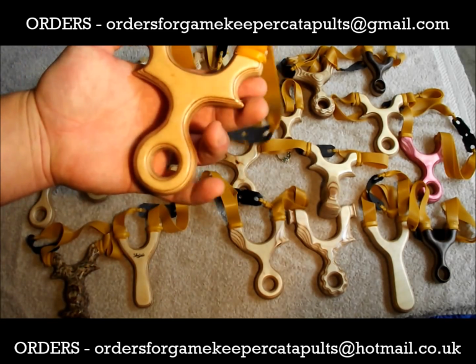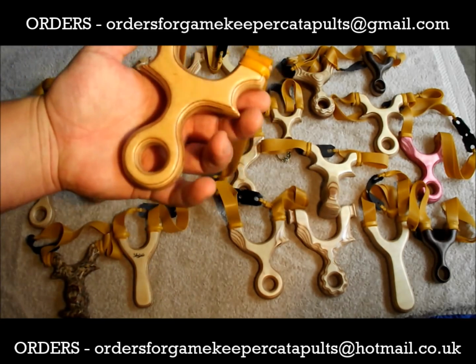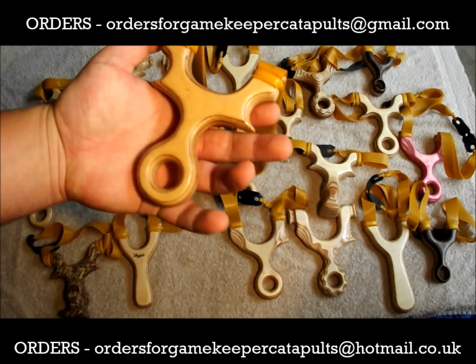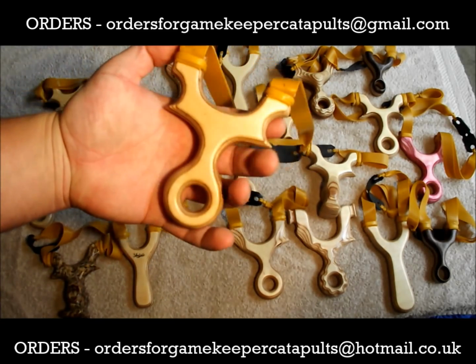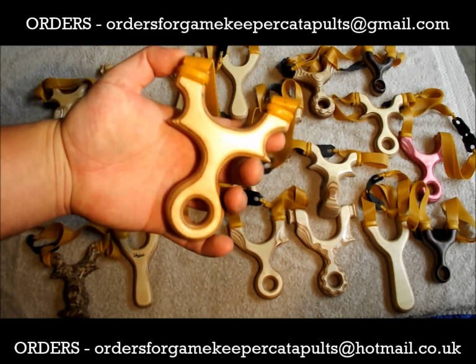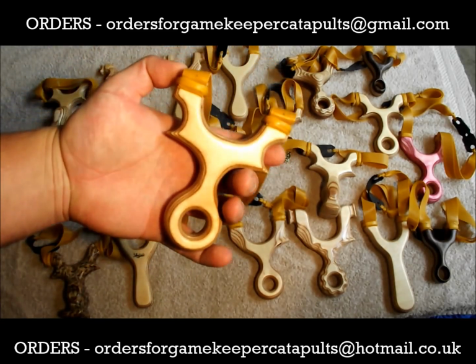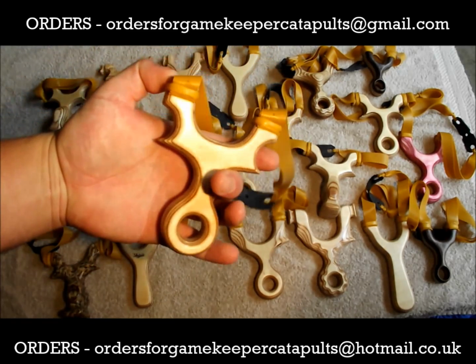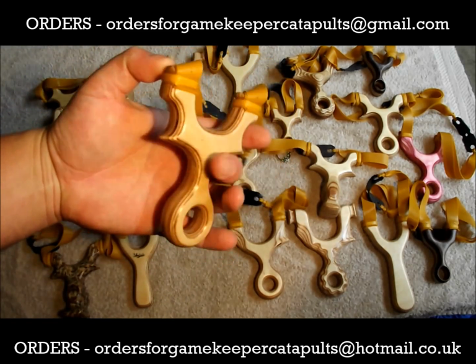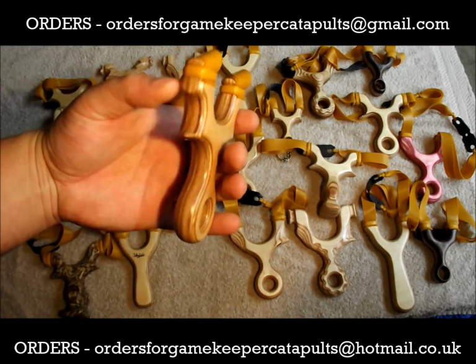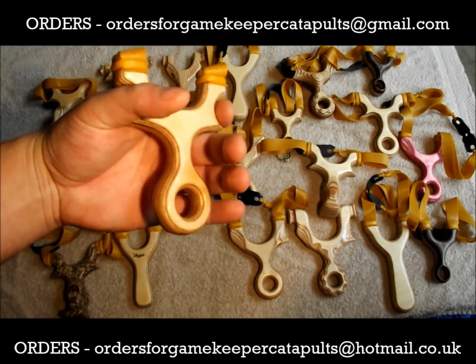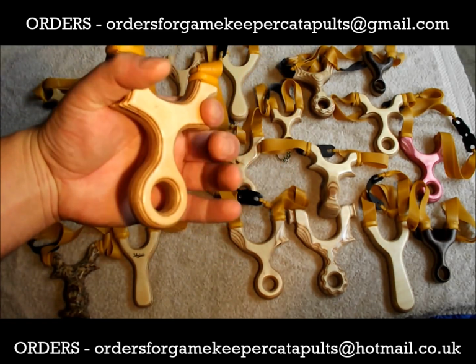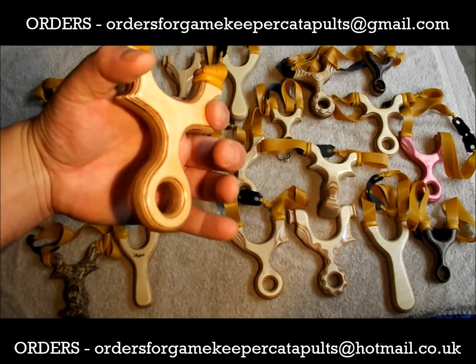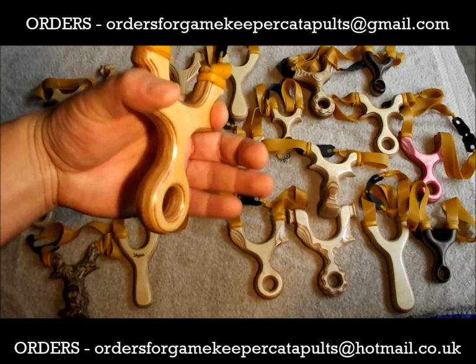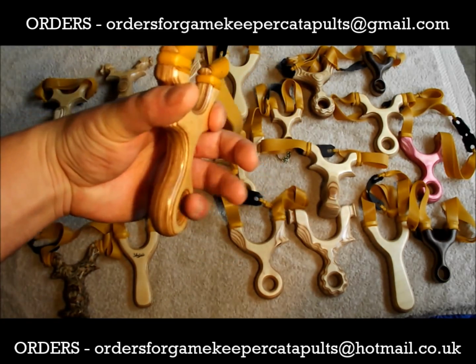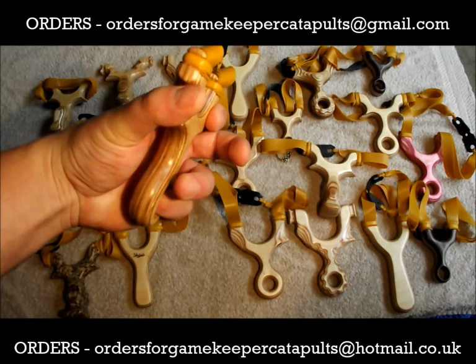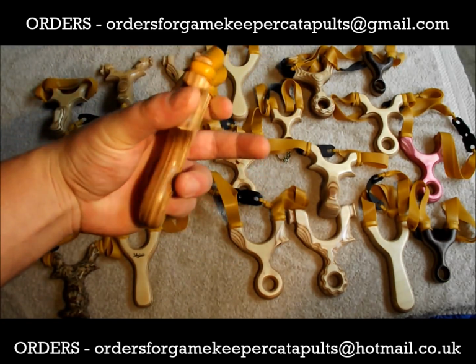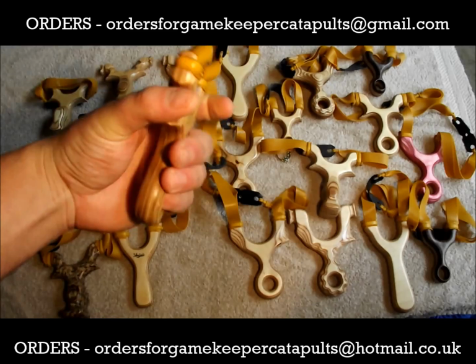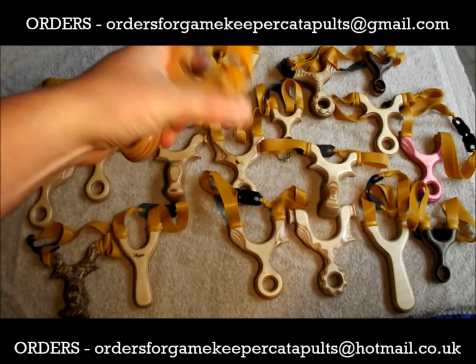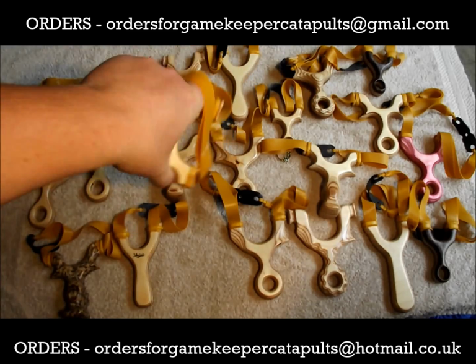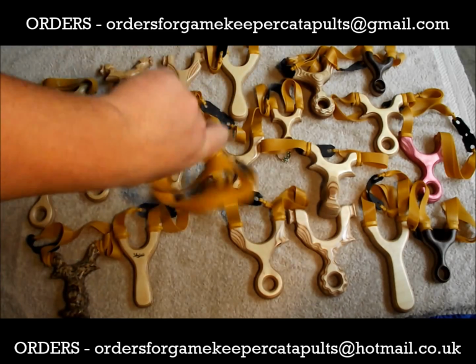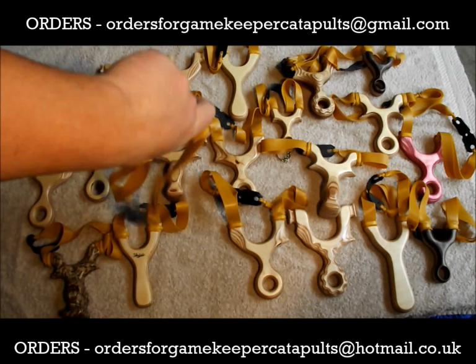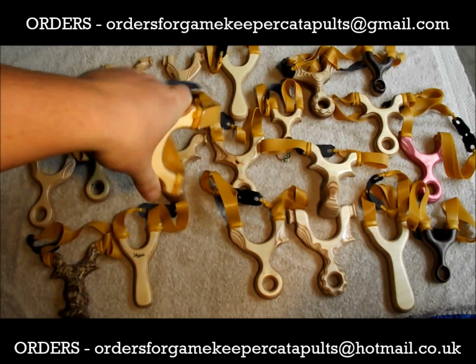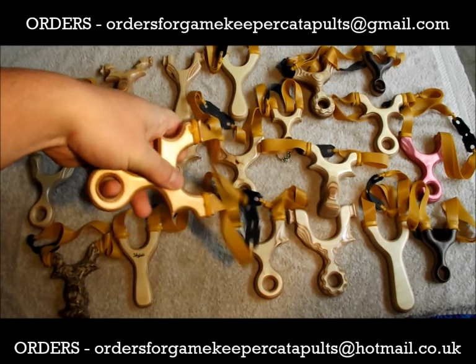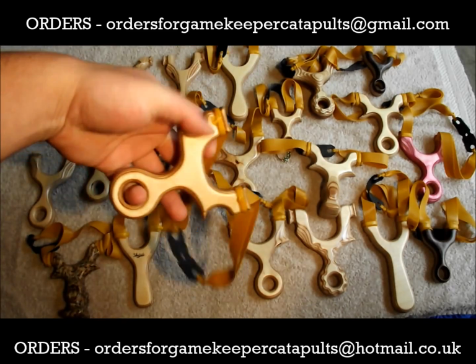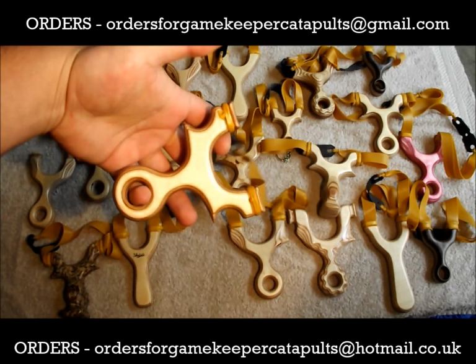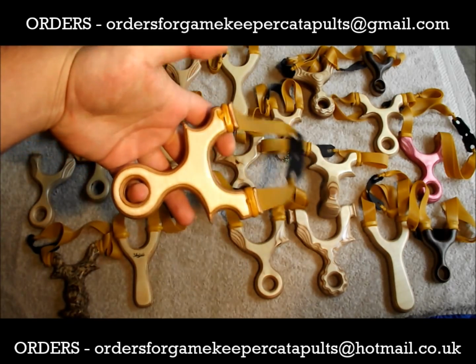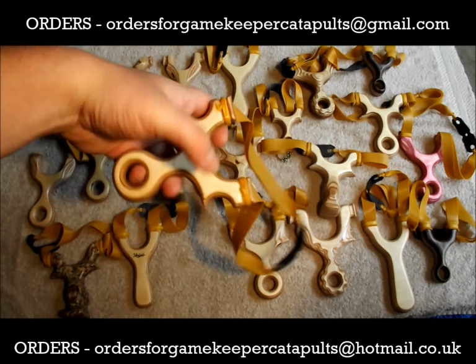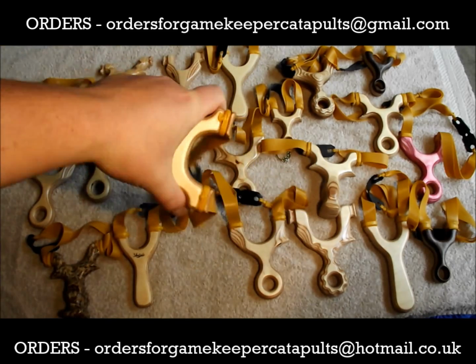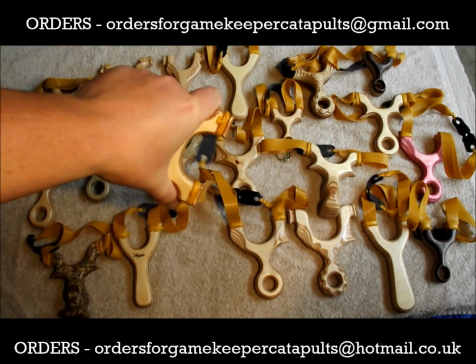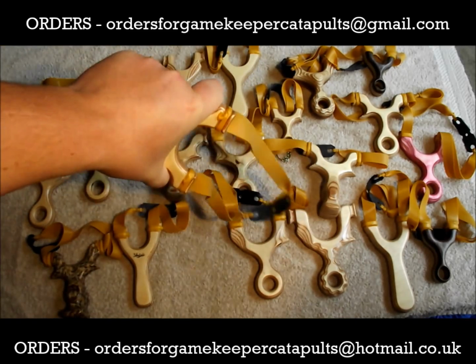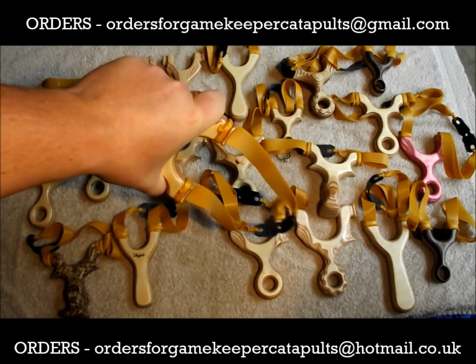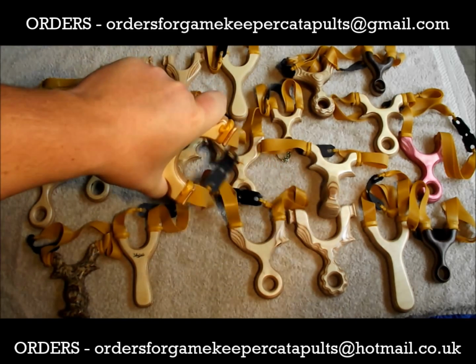An old classic from the beginning of the range, still going strong — Pinky Old, two grips.